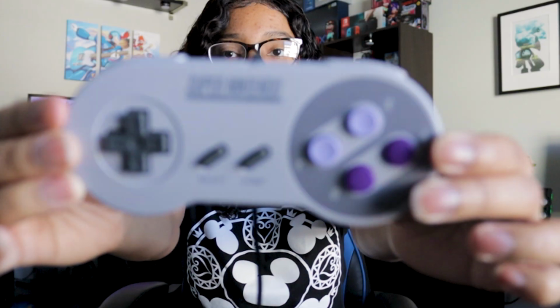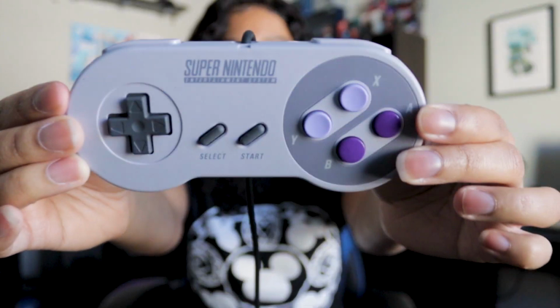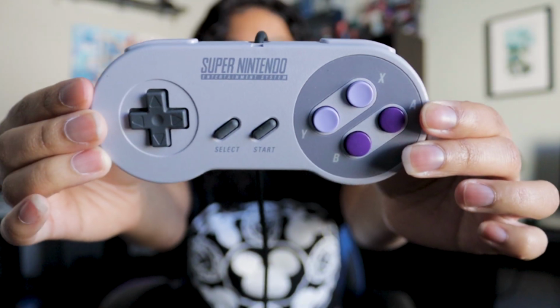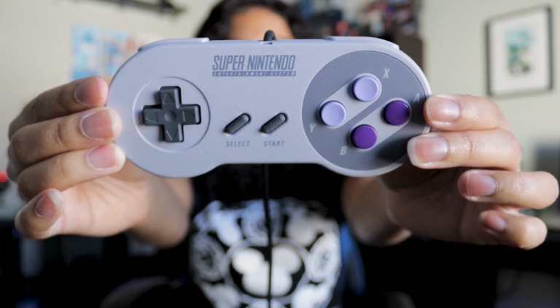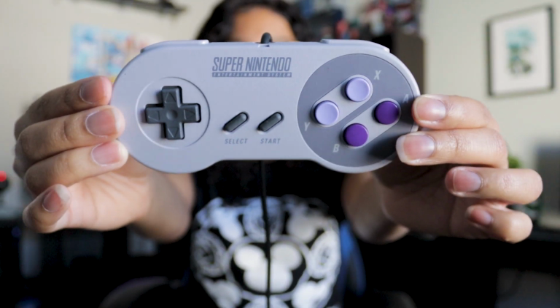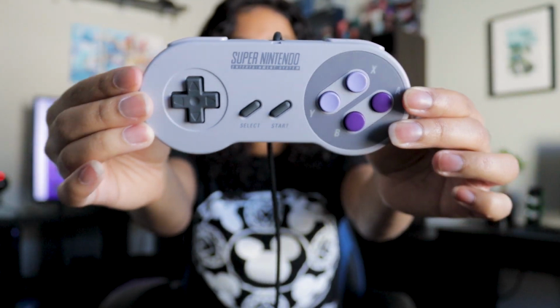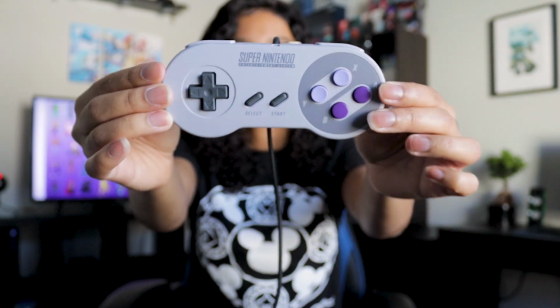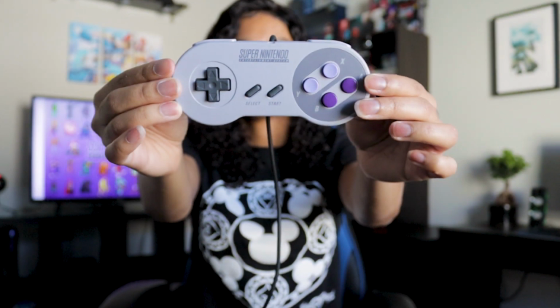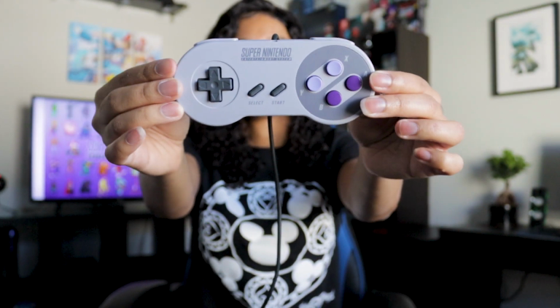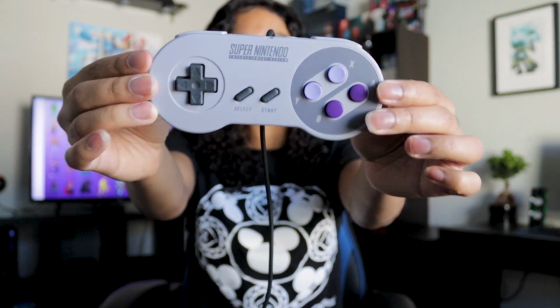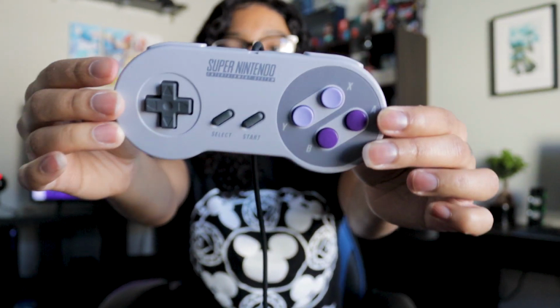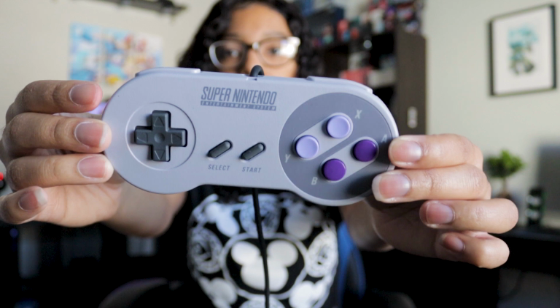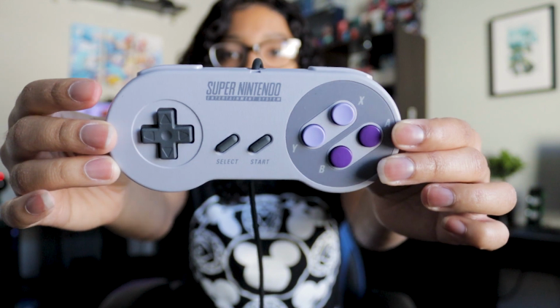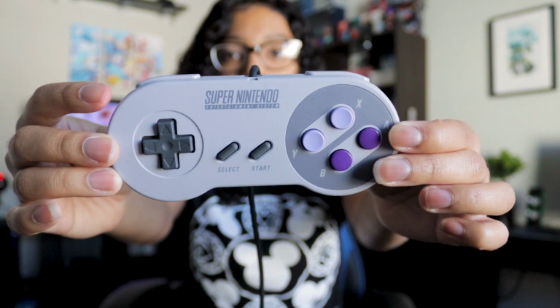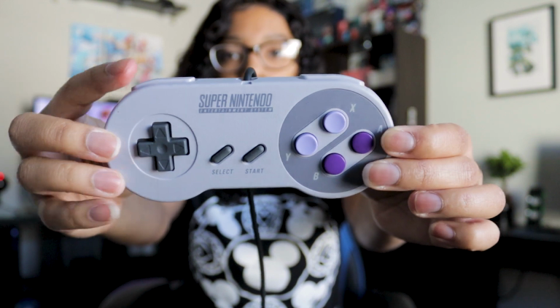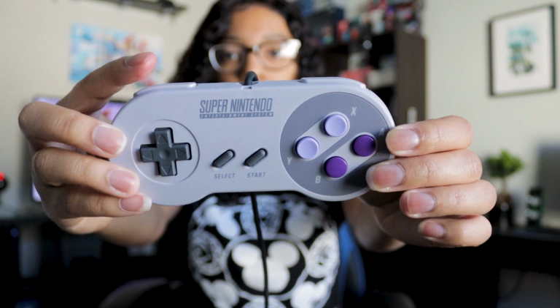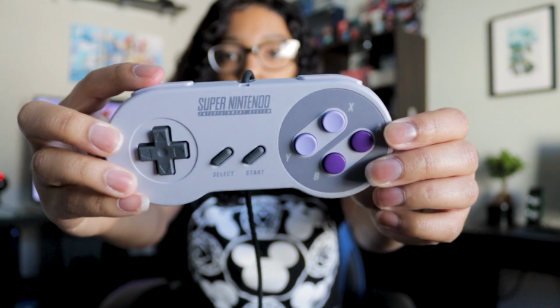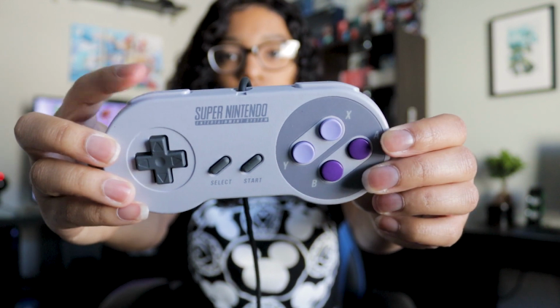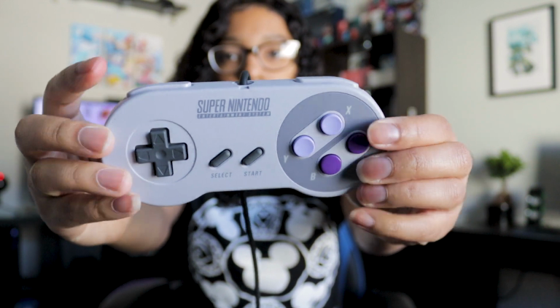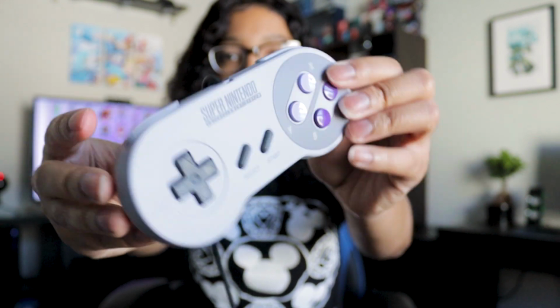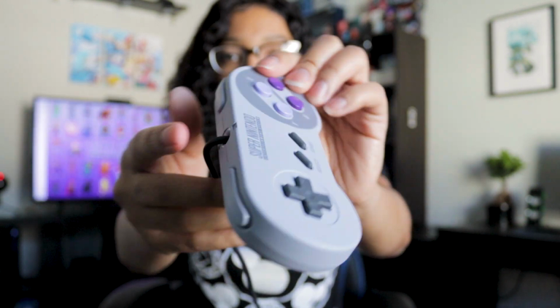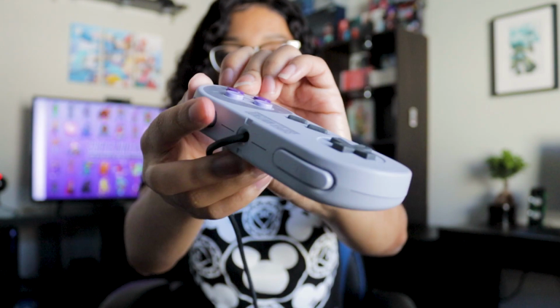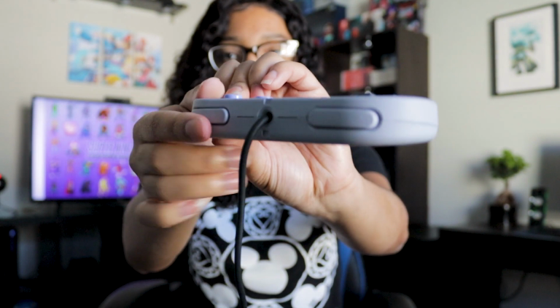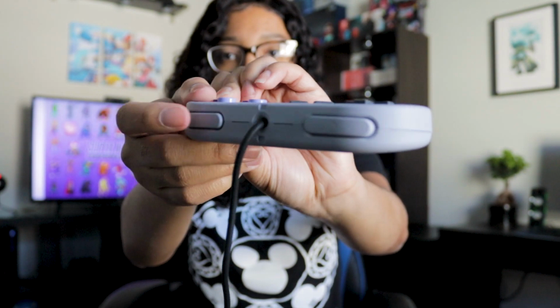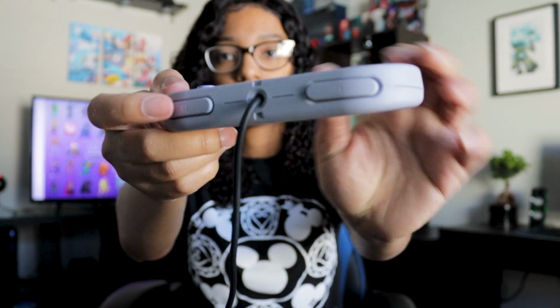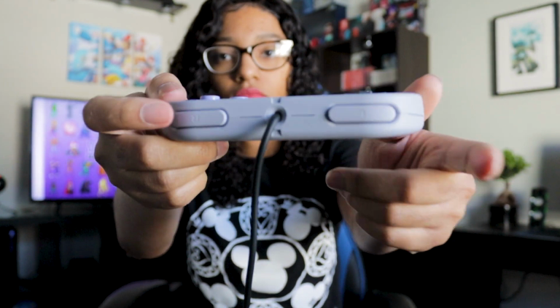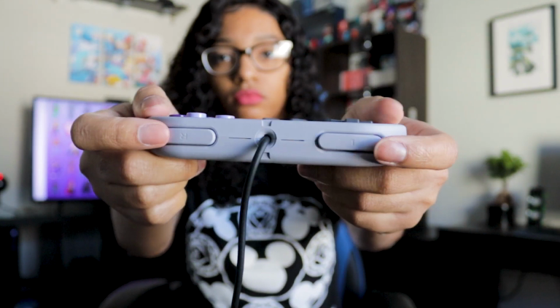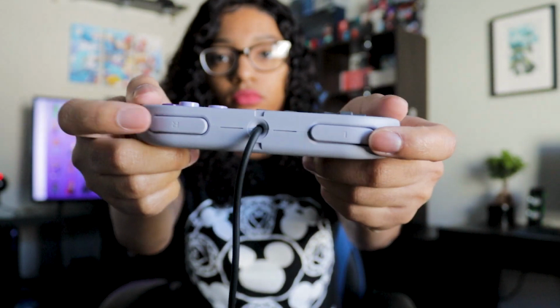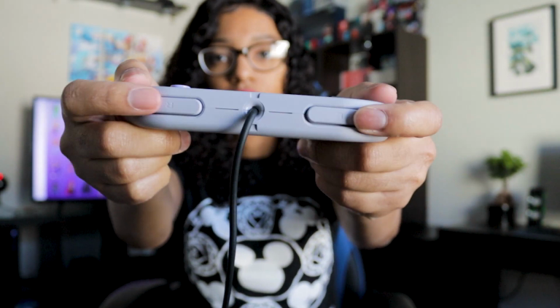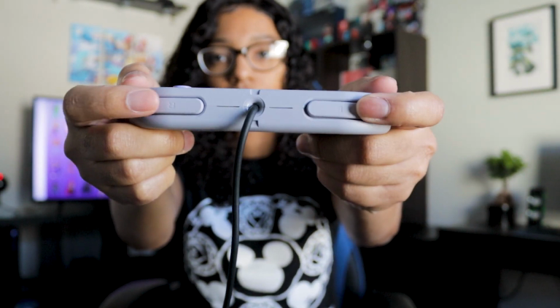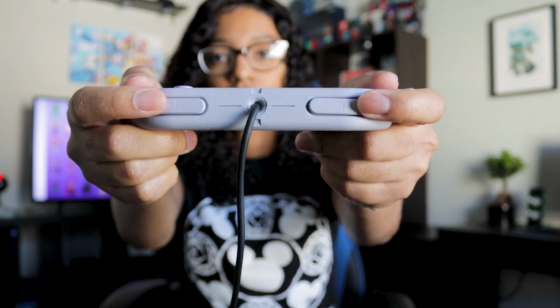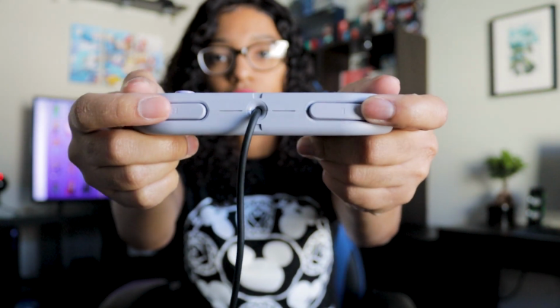For the controller, there are two shoulder buttons, a D-pad, select and start buttons, and four action buttons on the right-hand side.